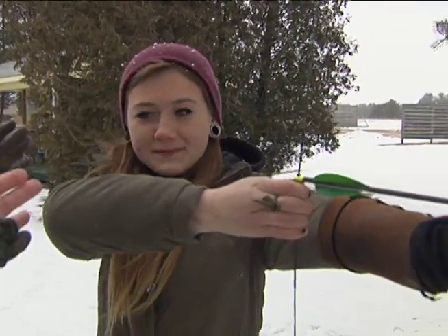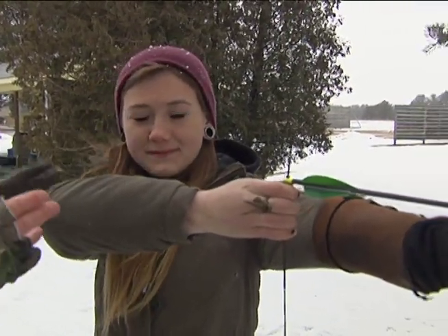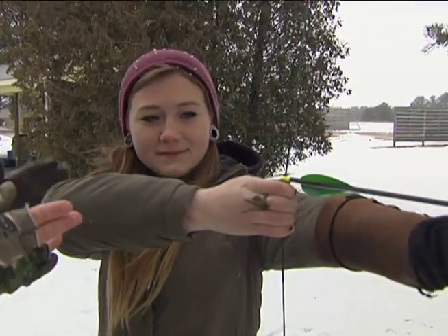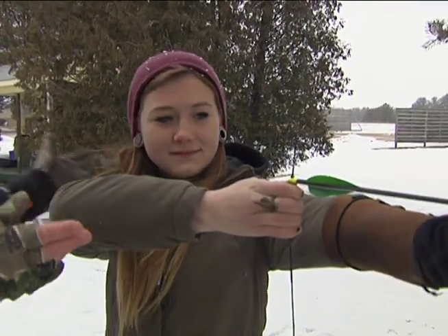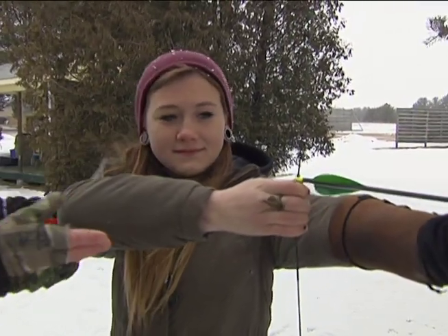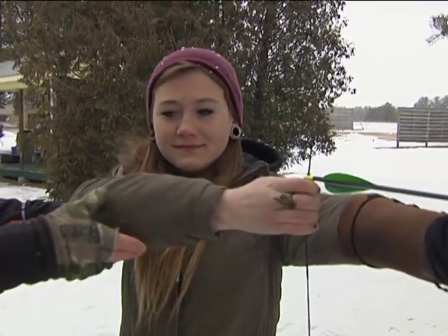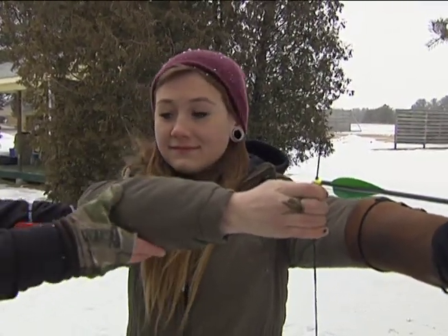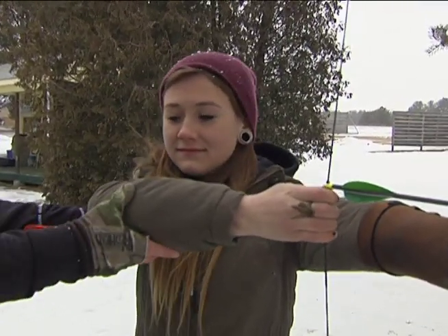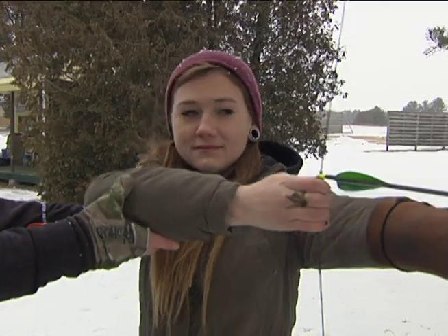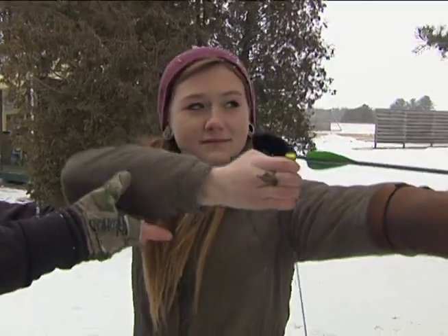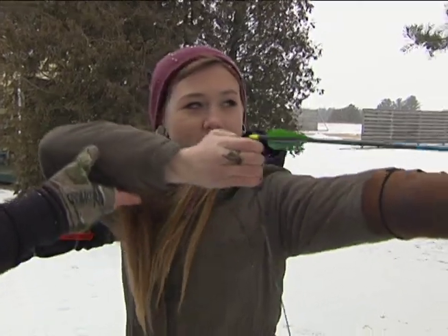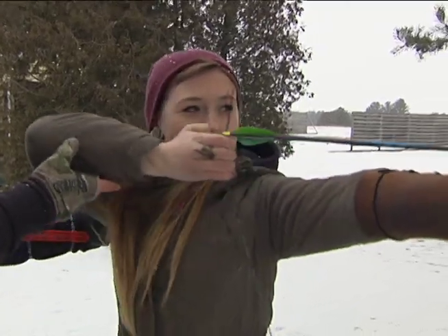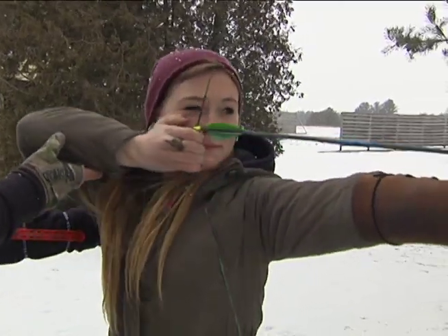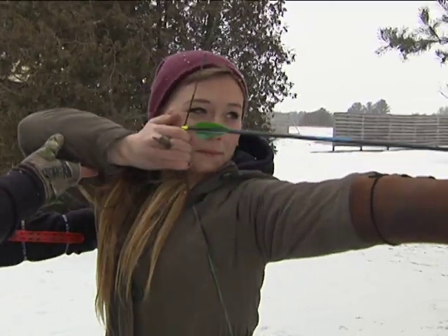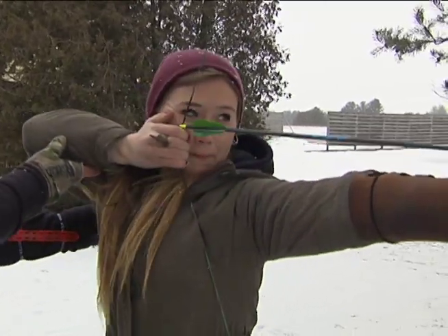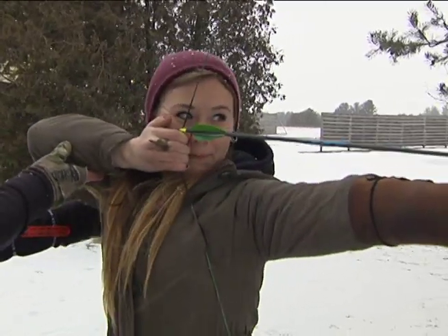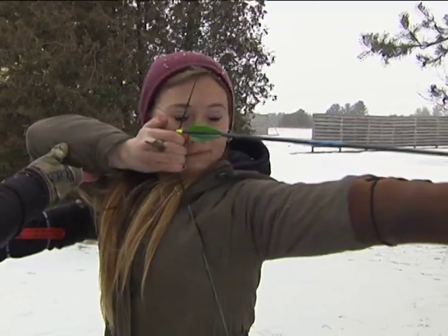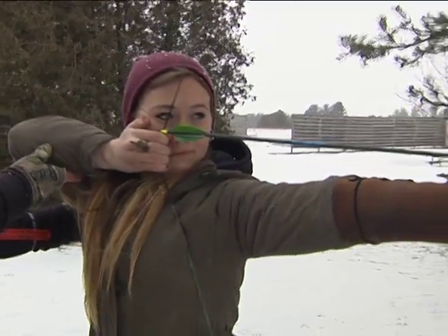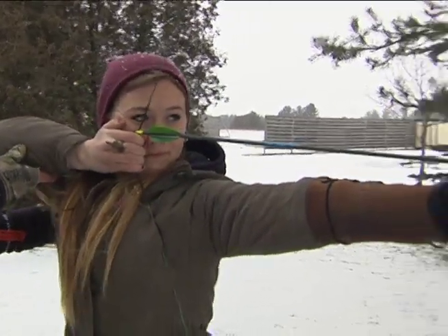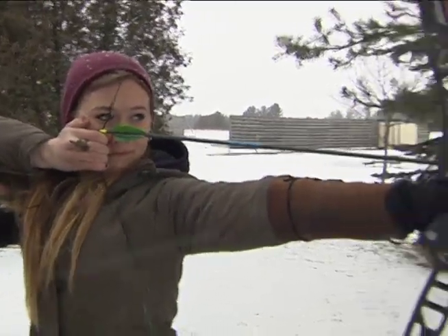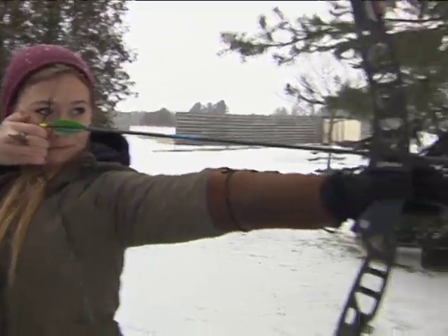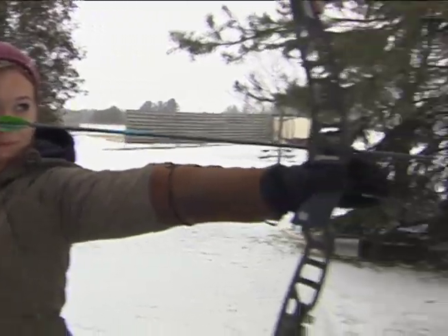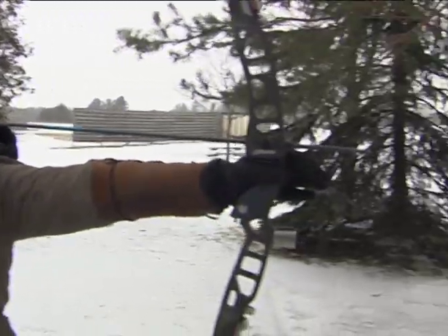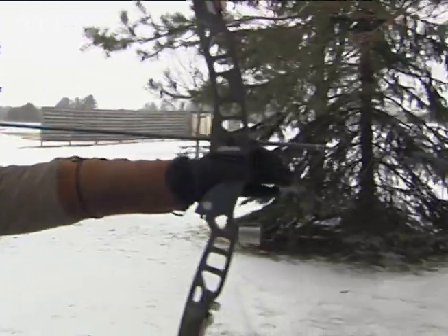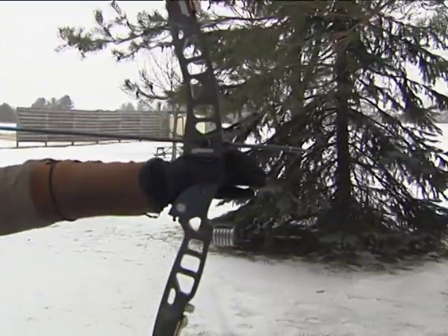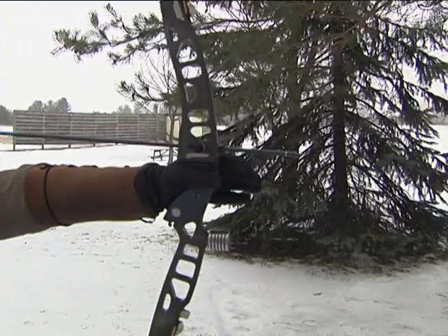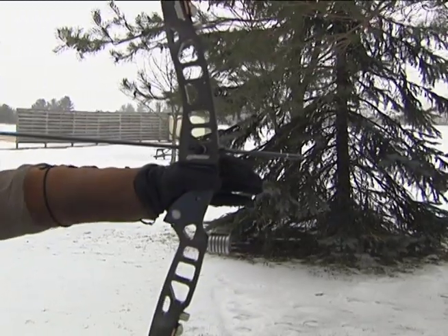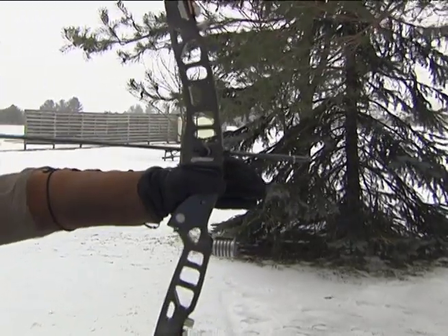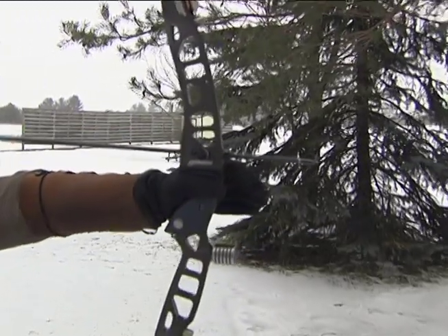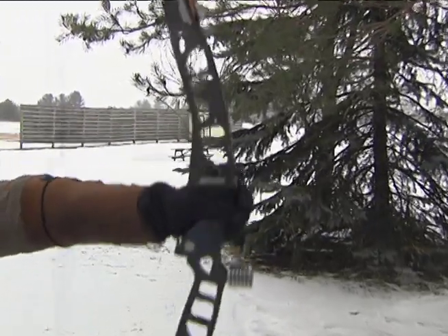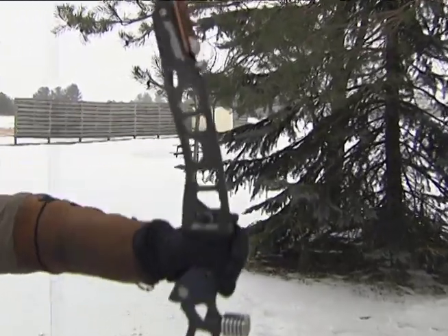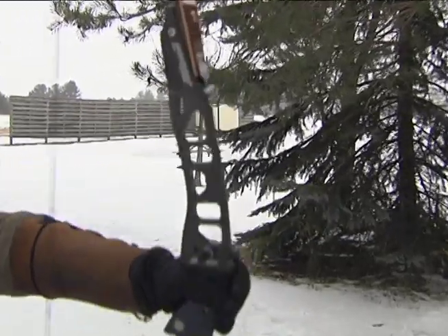Then without using your back muscles, you draw the bow back, hold to anchor, and then release.